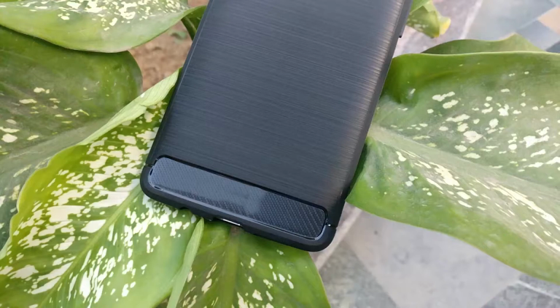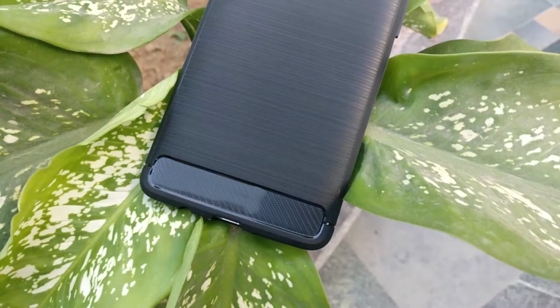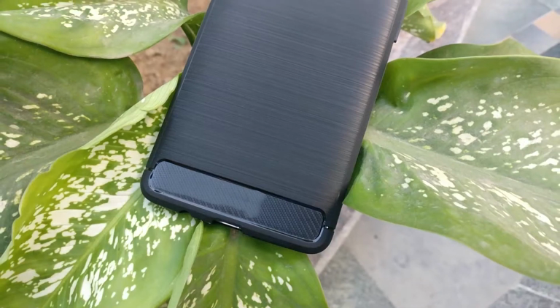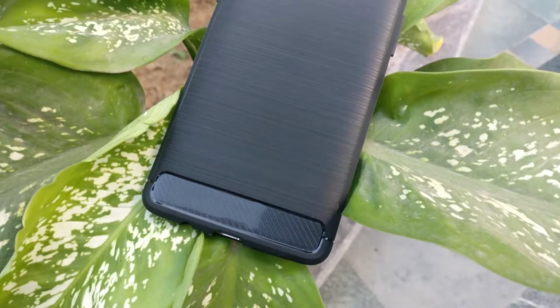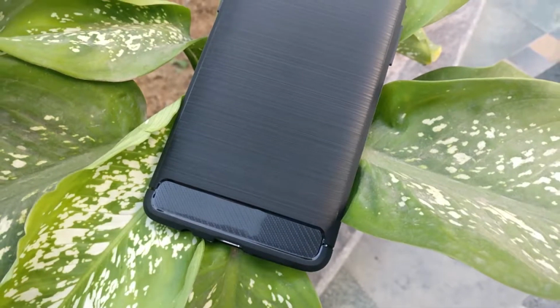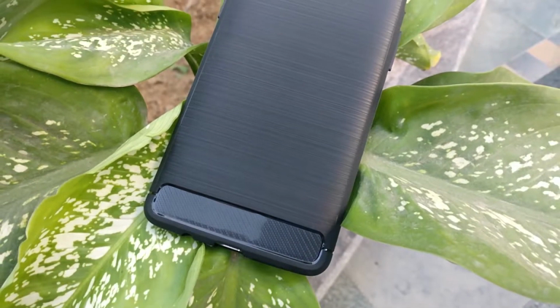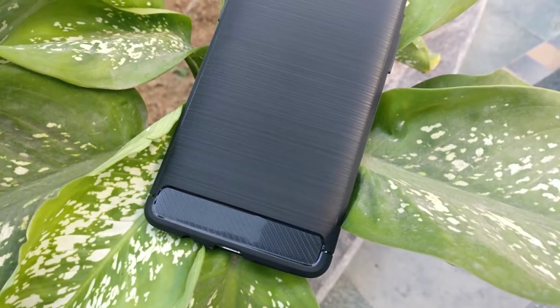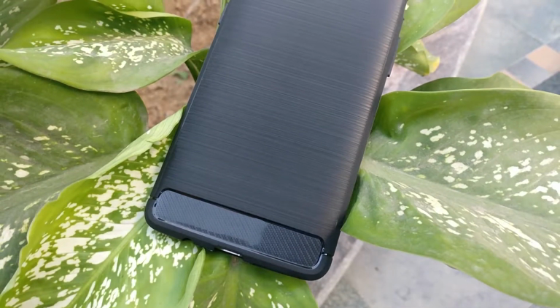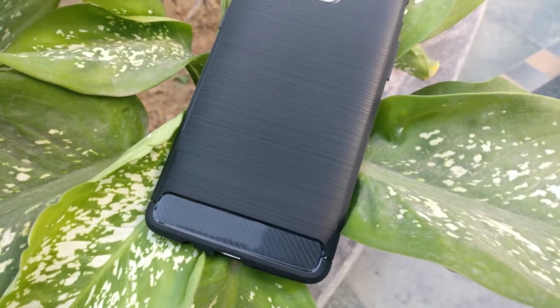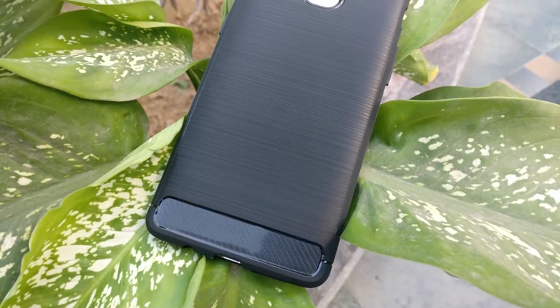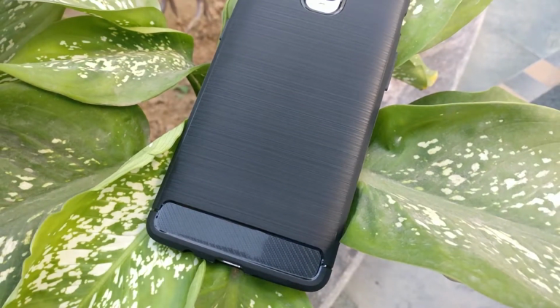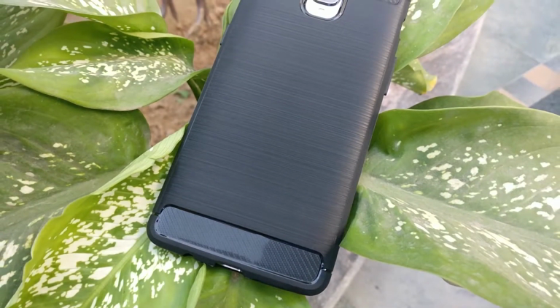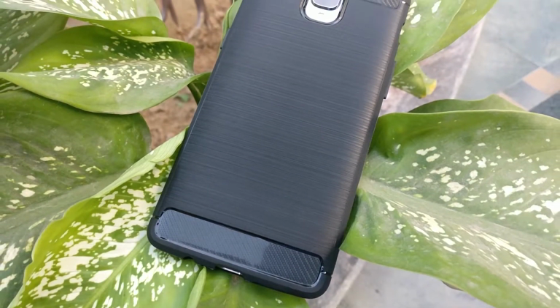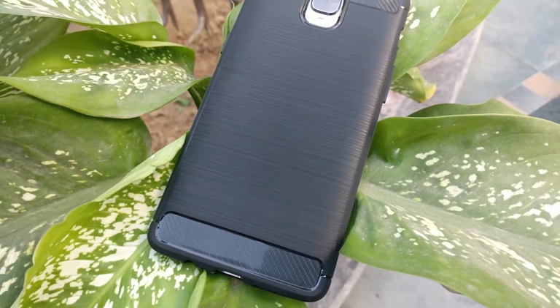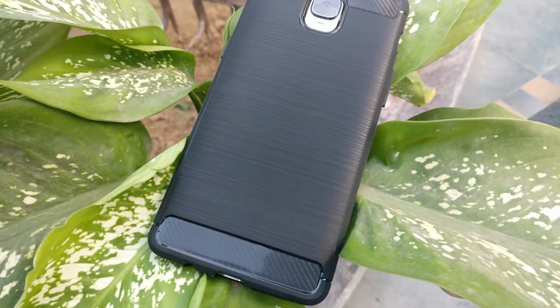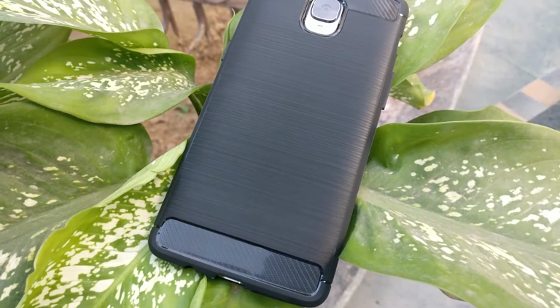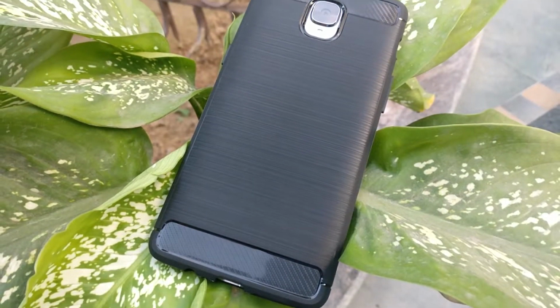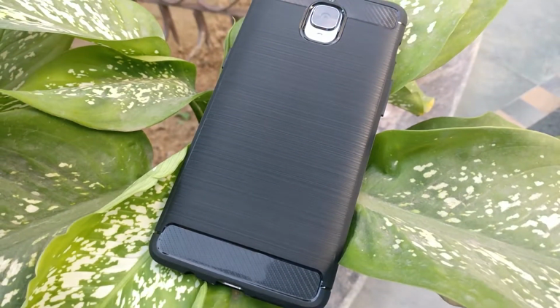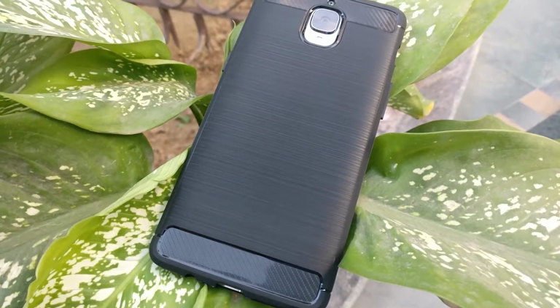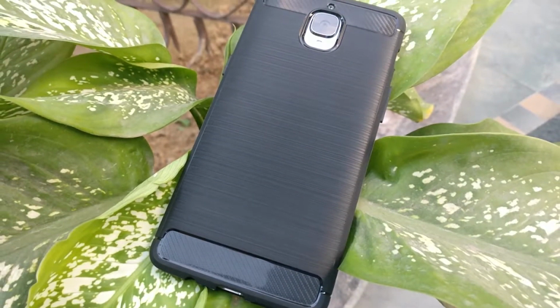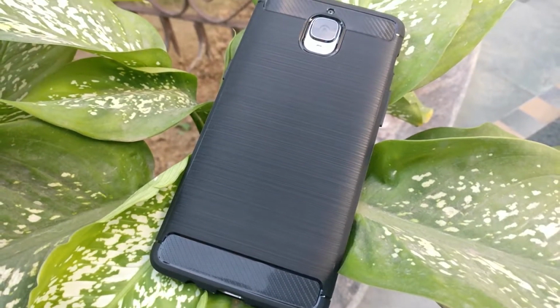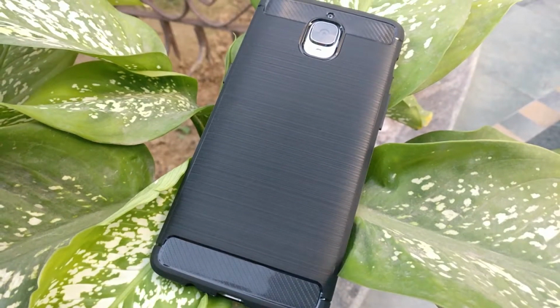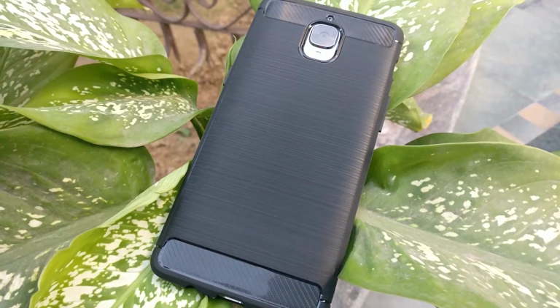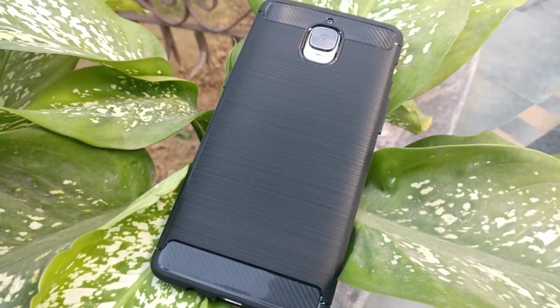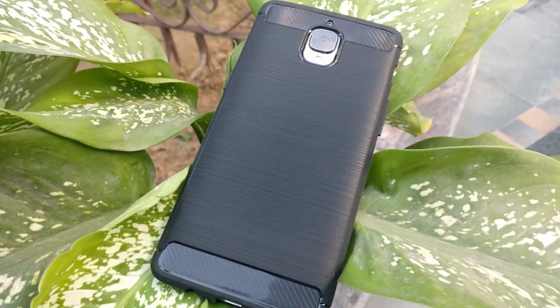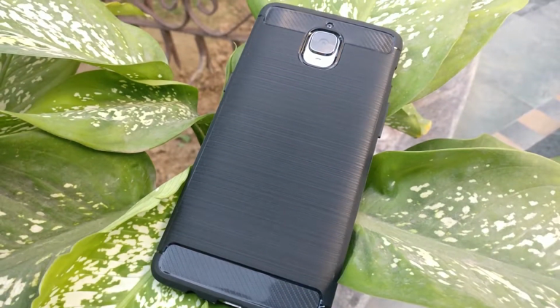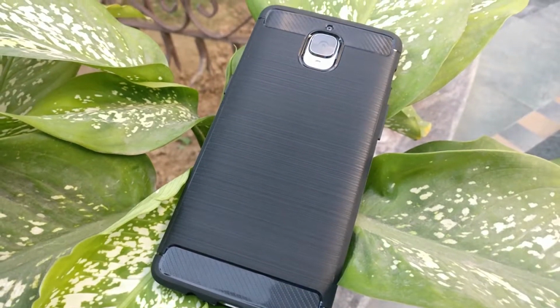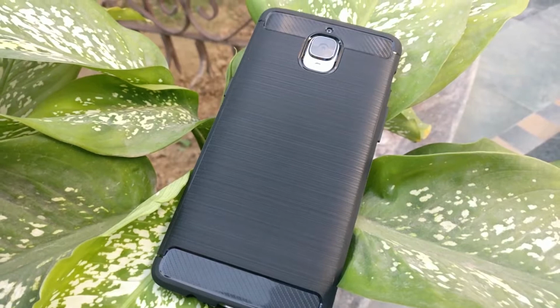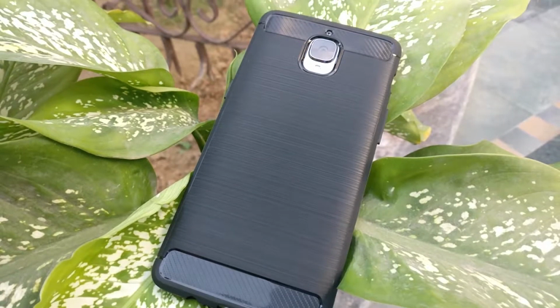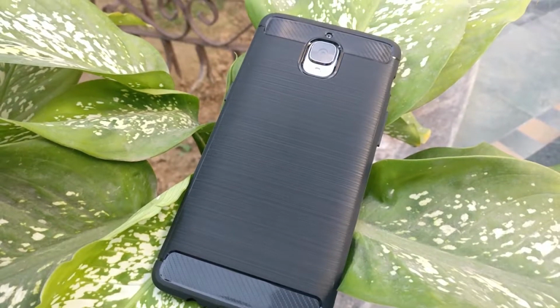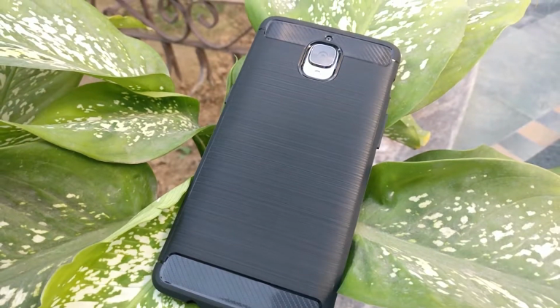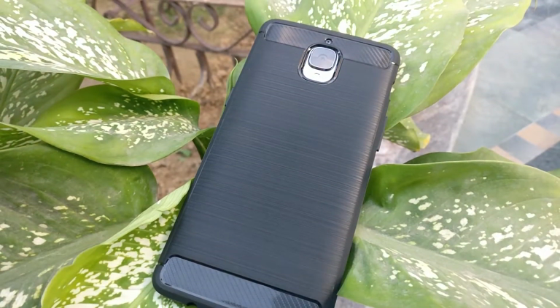Hello guys, Wallach here and this is the unboxing of the Golden Sand Rugged Case for the OnePlus 3.